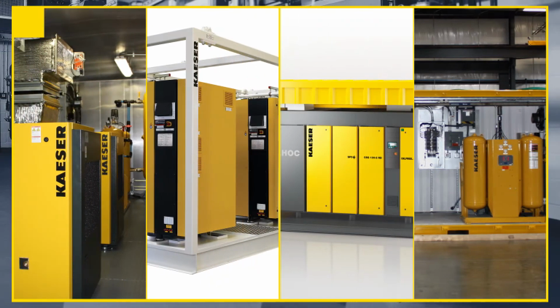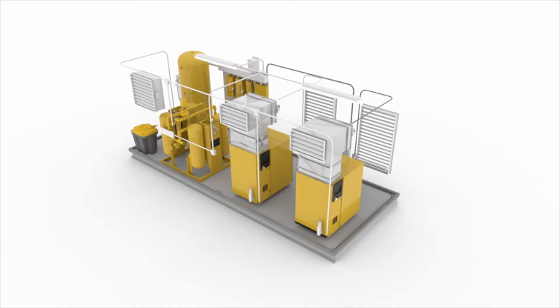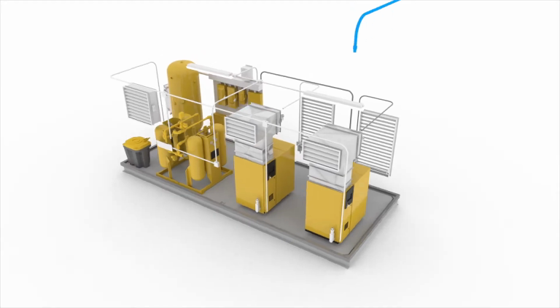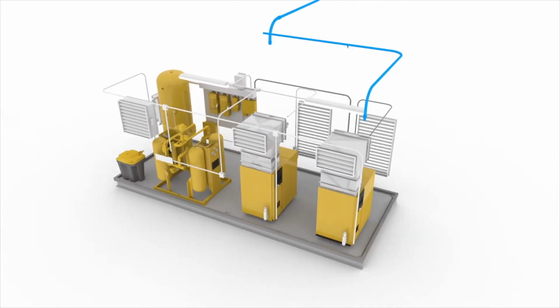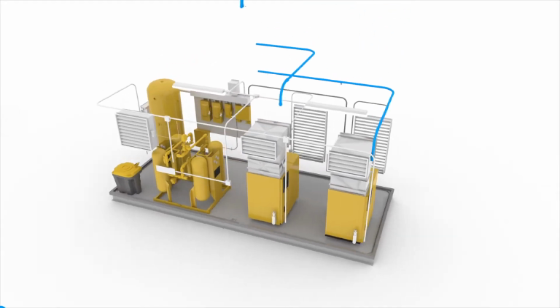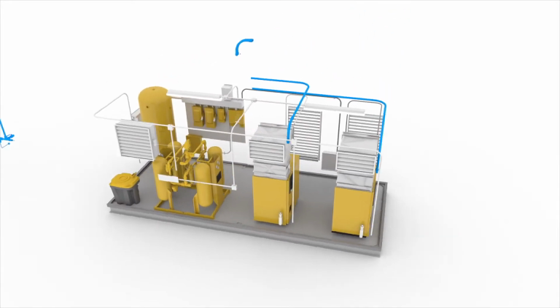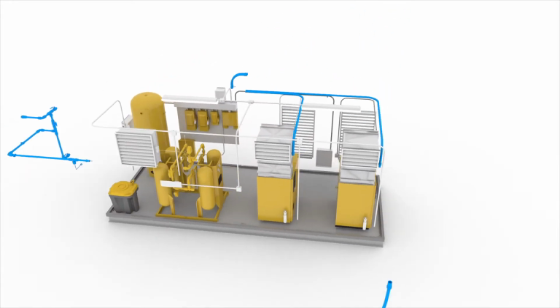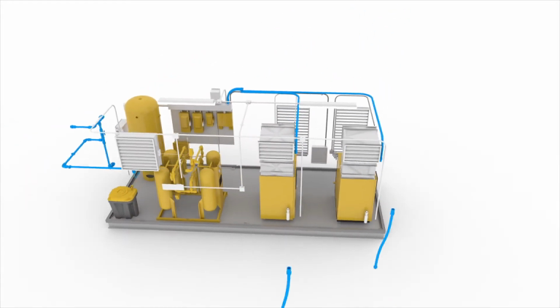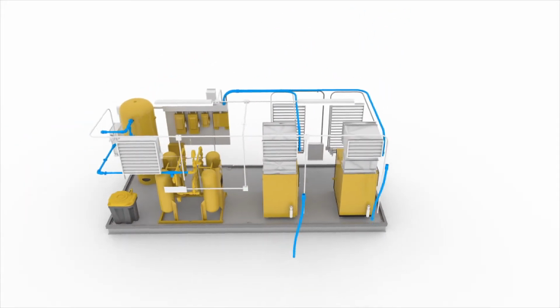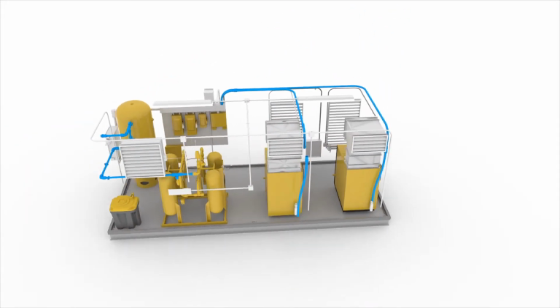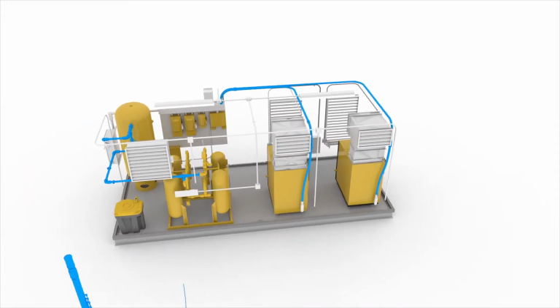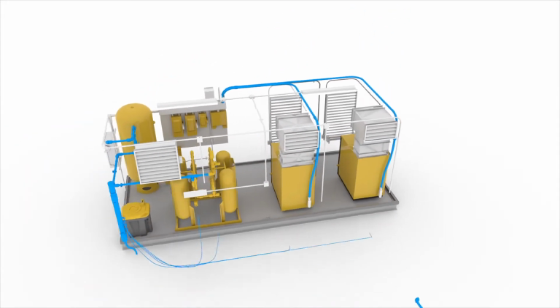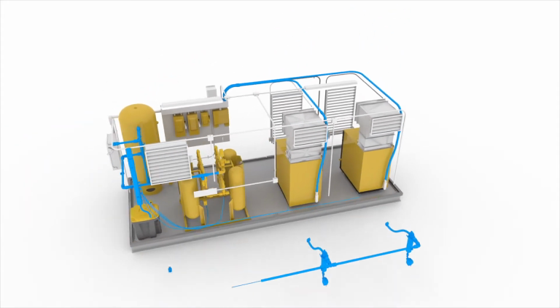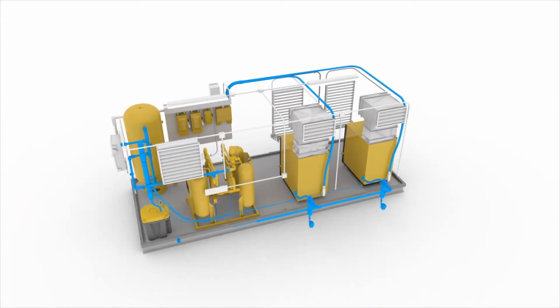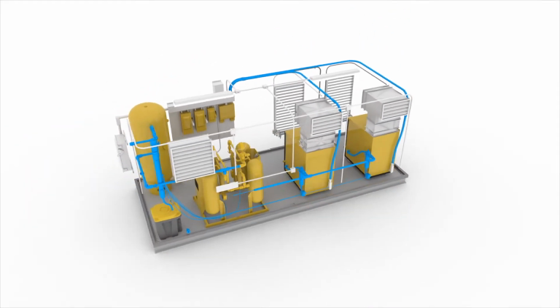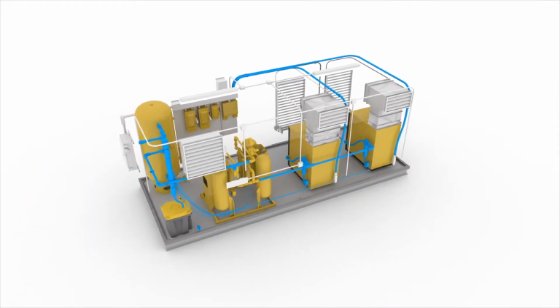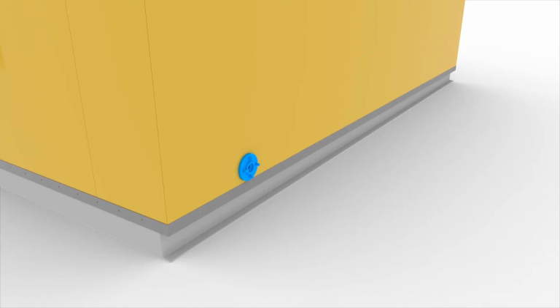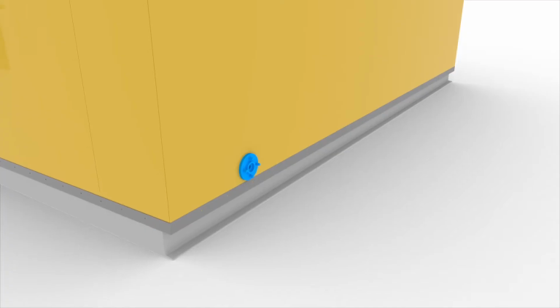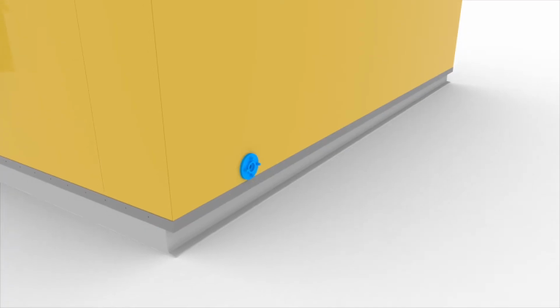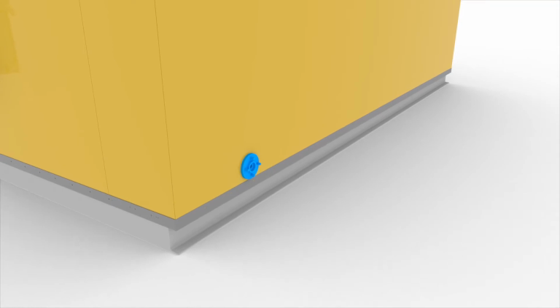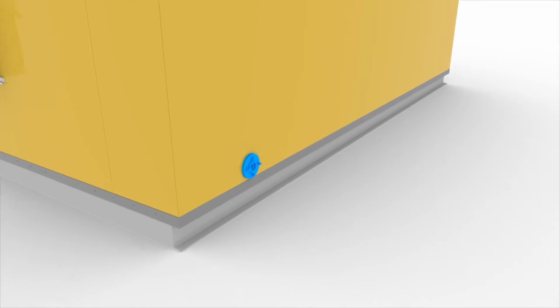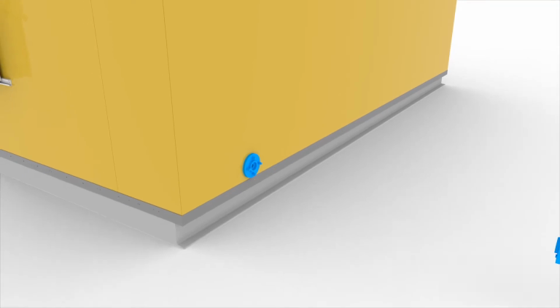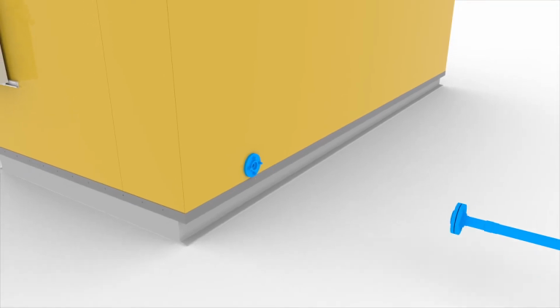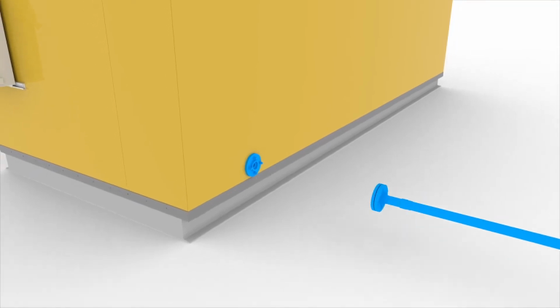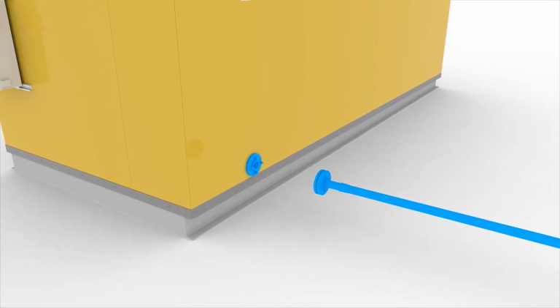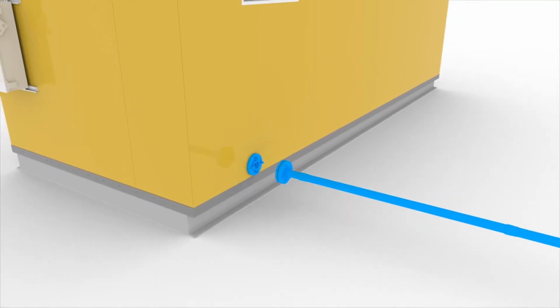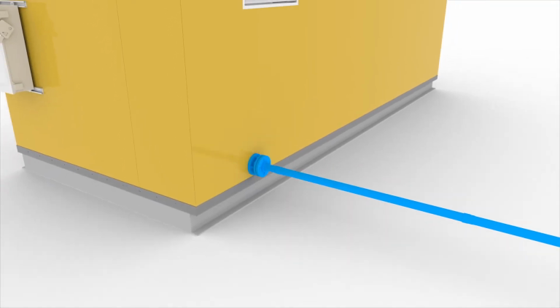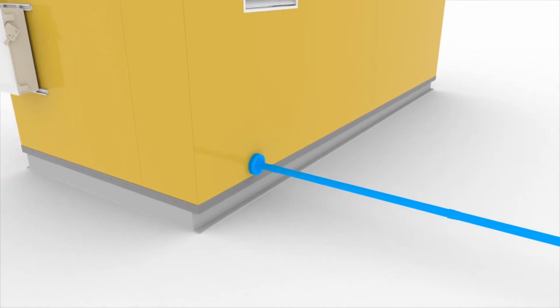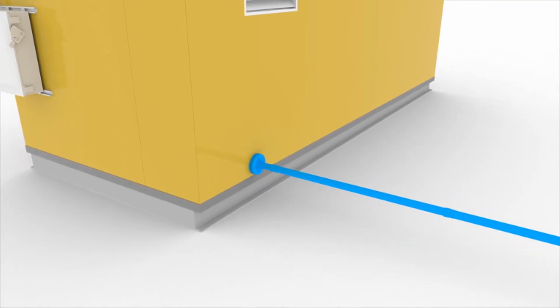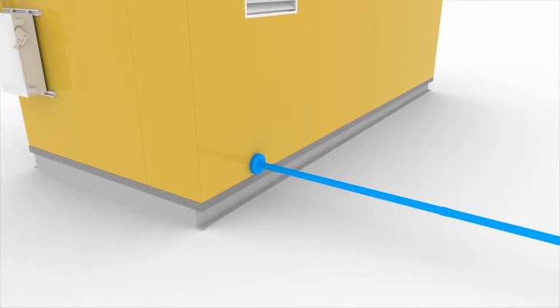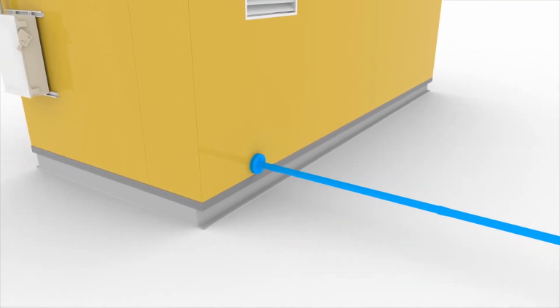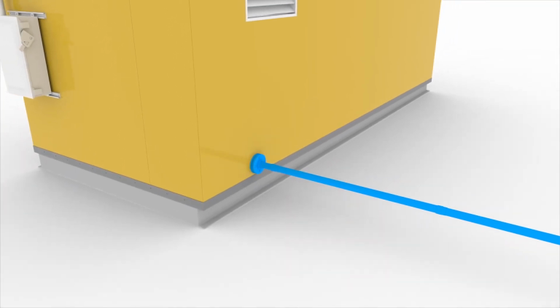After that, we run piping throughout the package. A single connection ties the entire system directly to your plant.